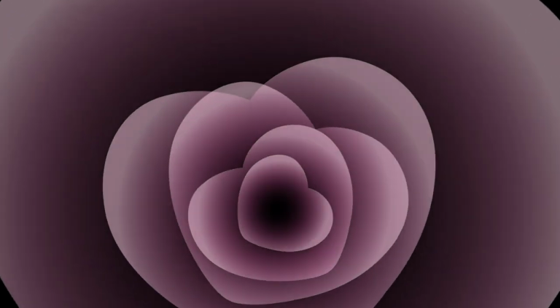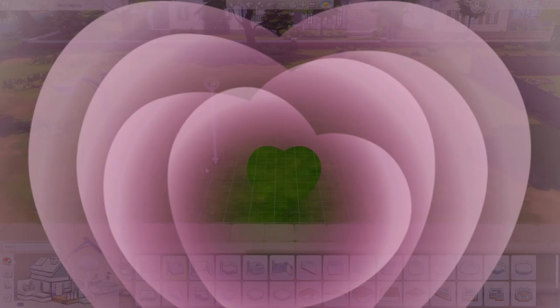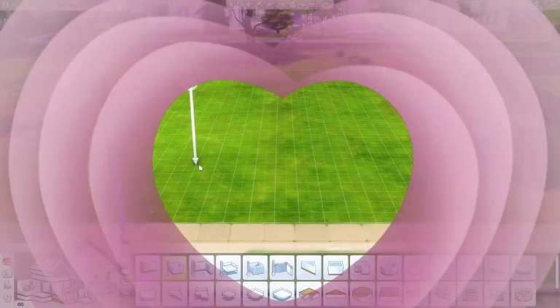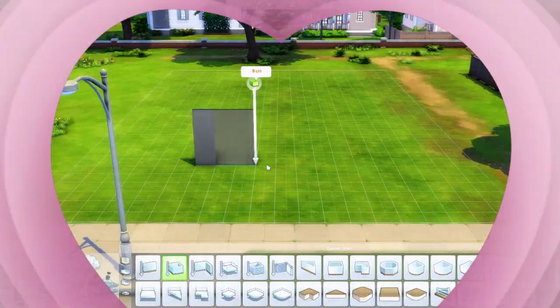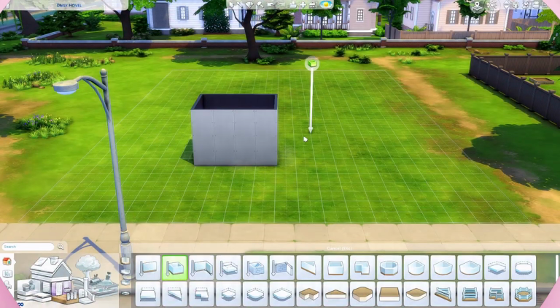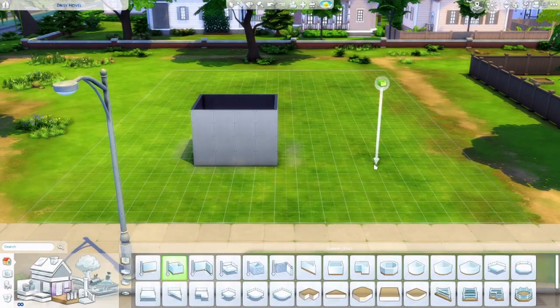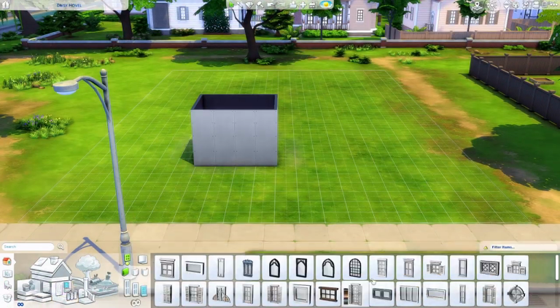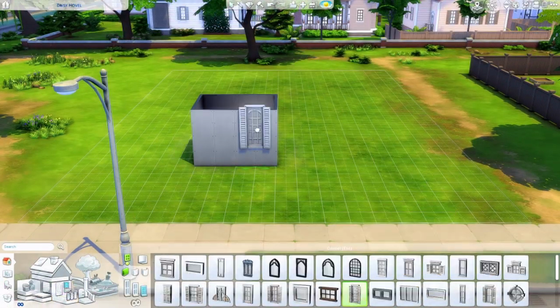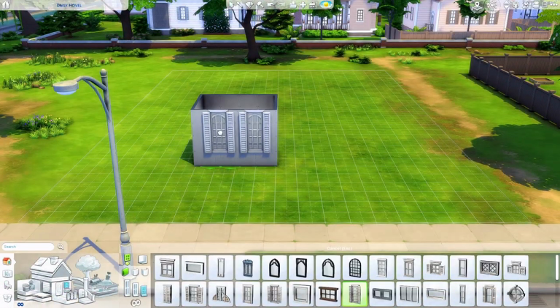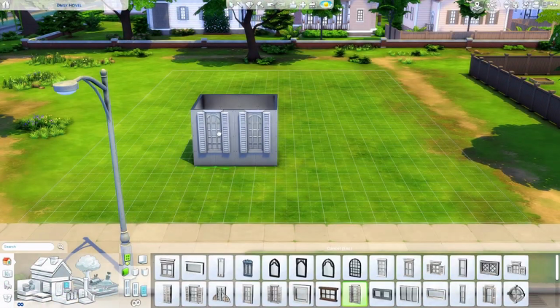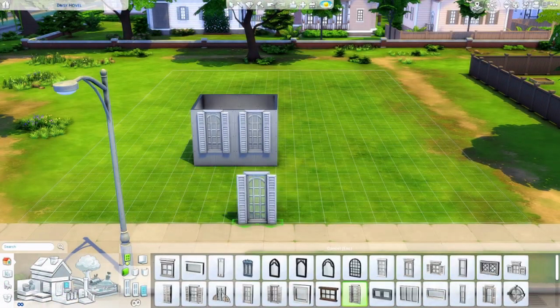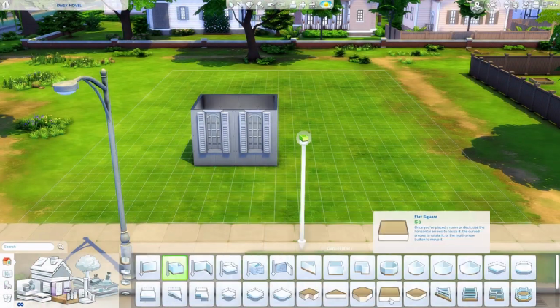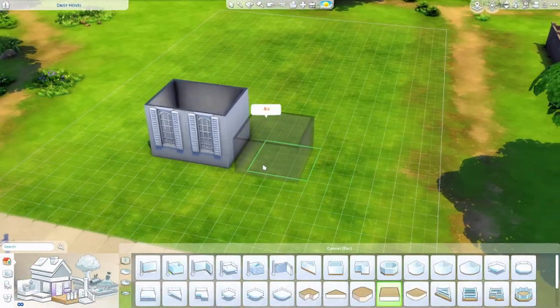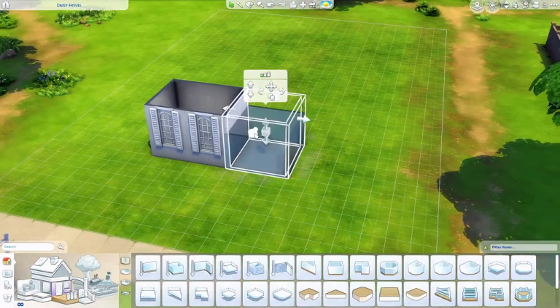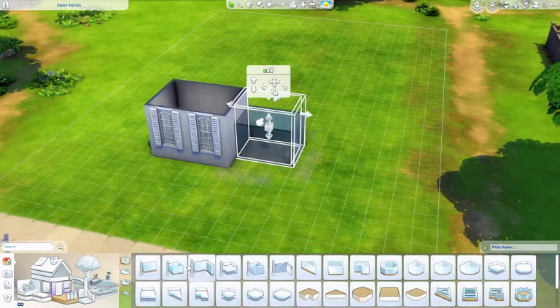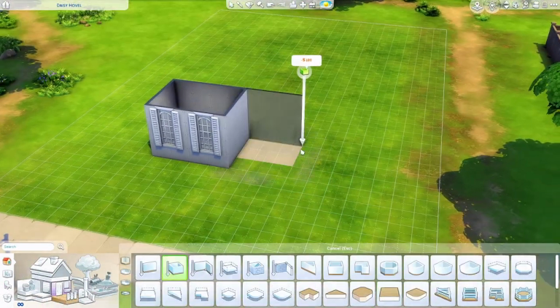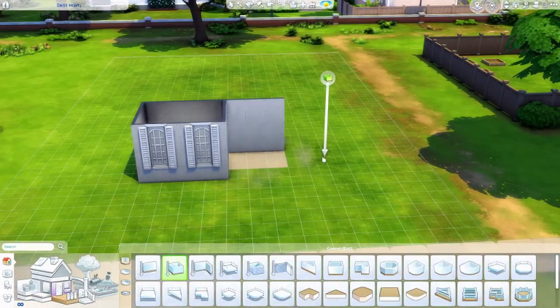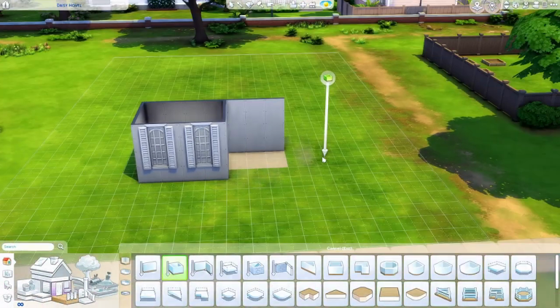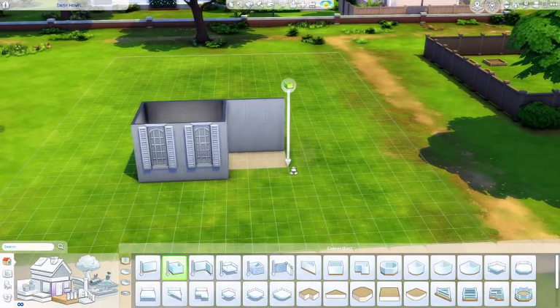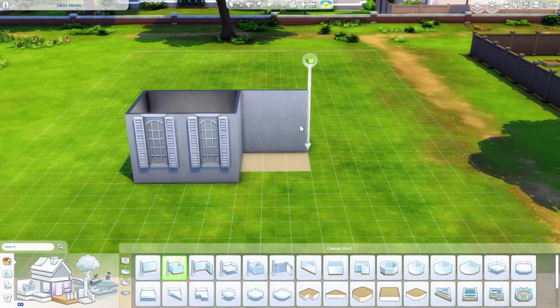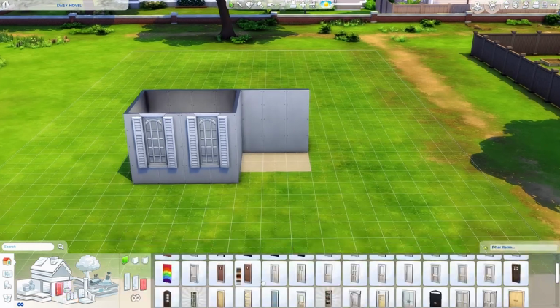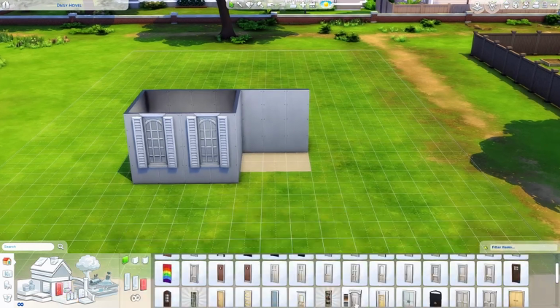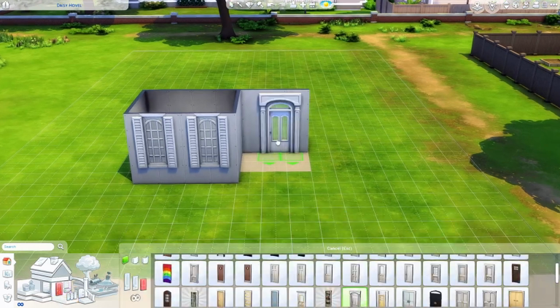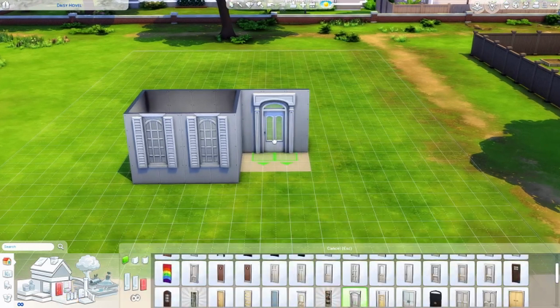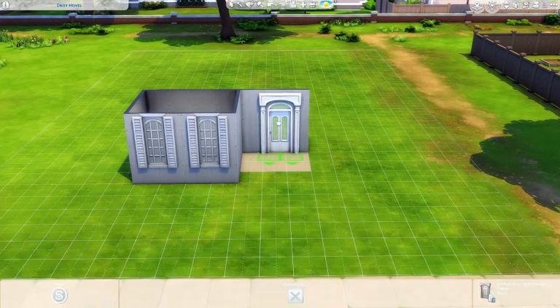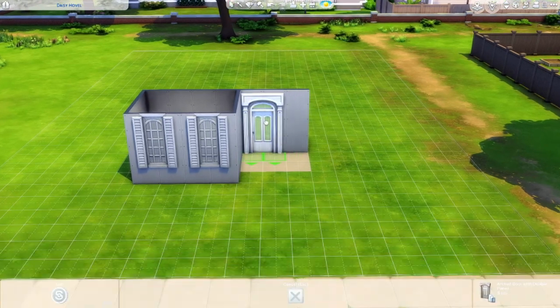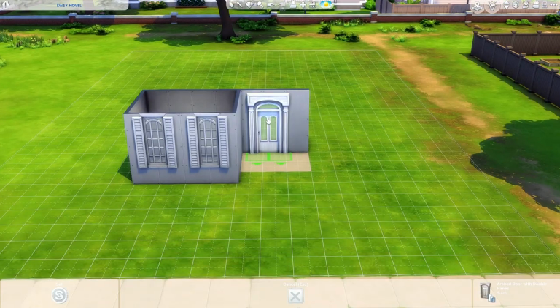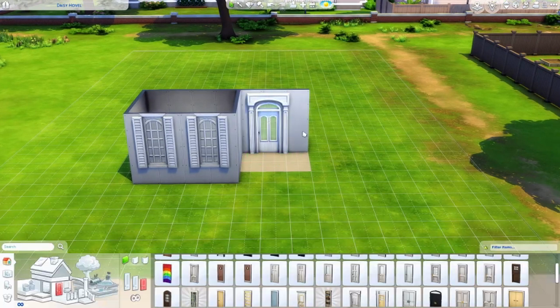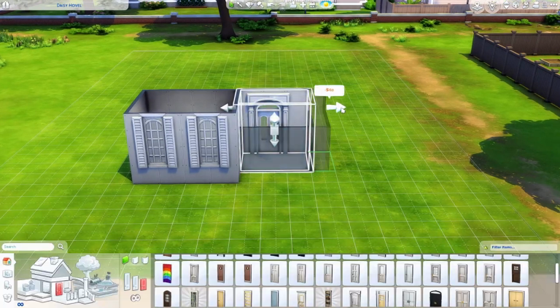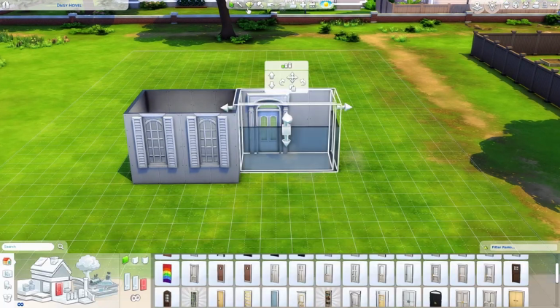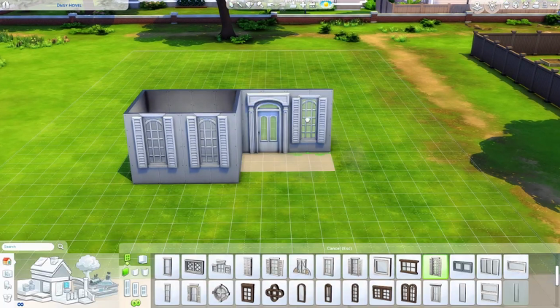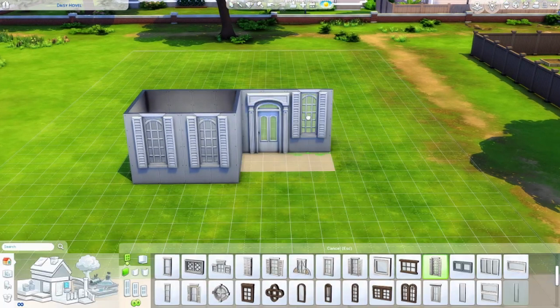Hey everyone, welcome back to my channel. This is the Clumsy Simmer and we are back in Willow Creek today, doing another speed build.